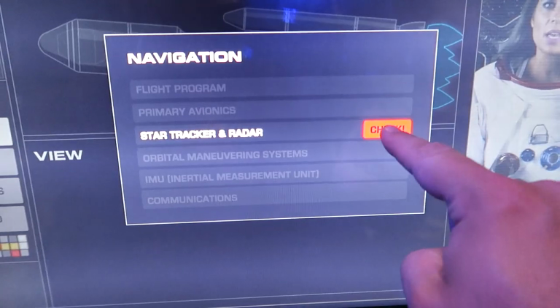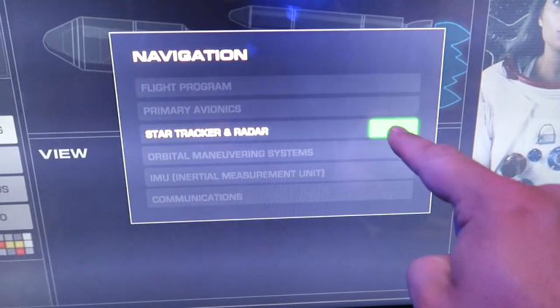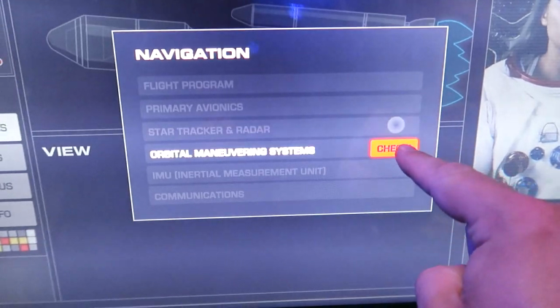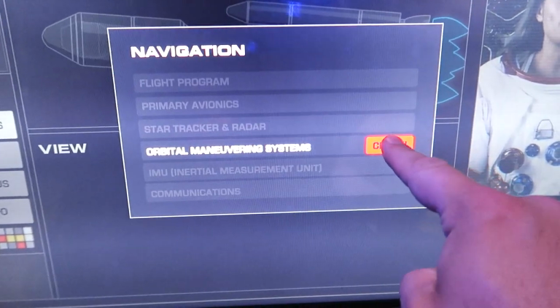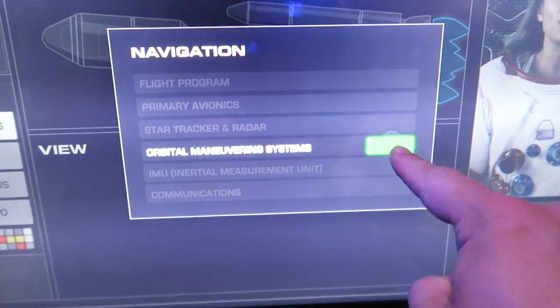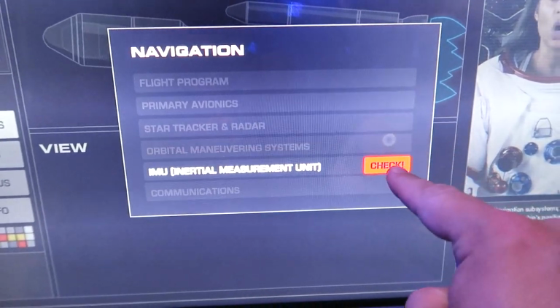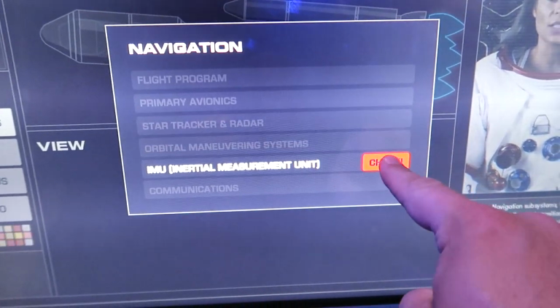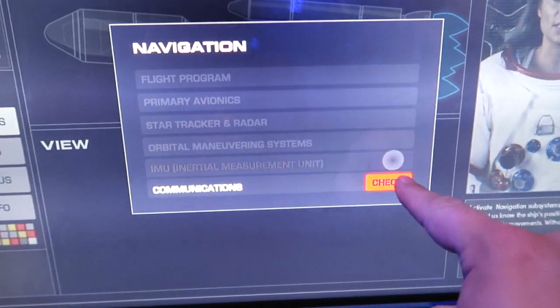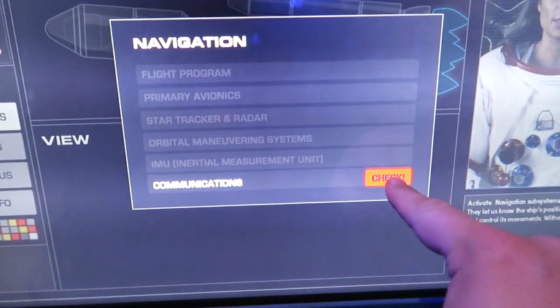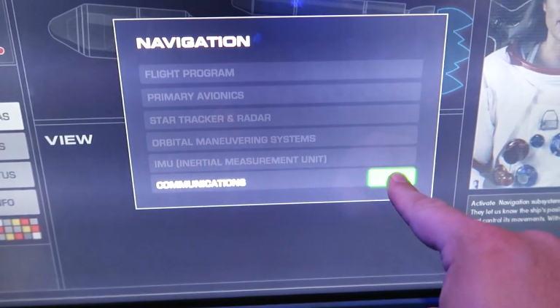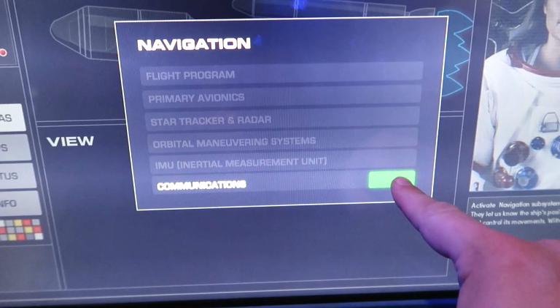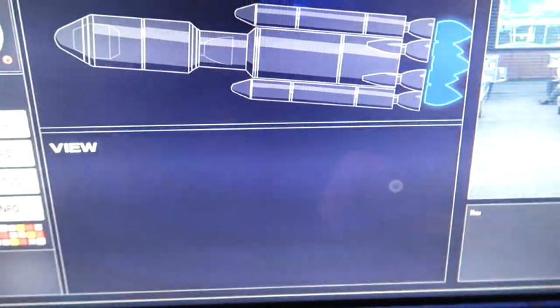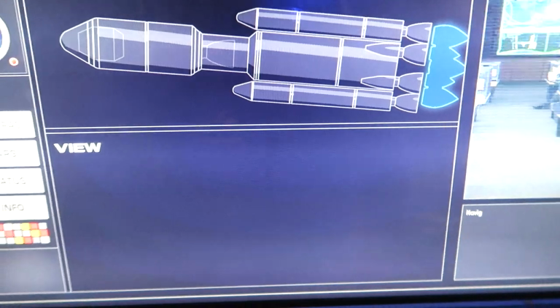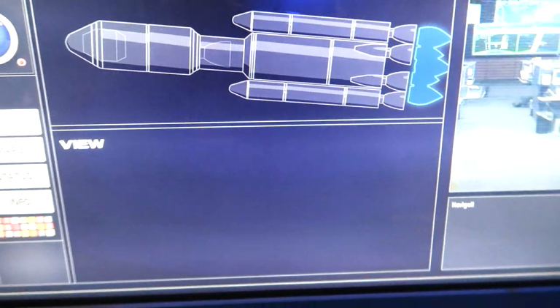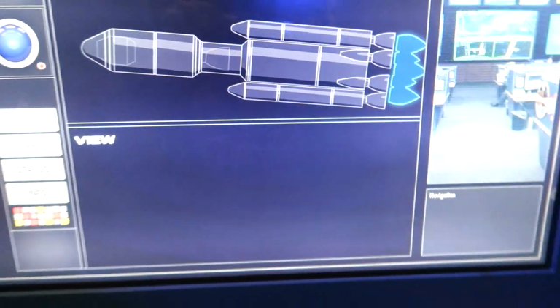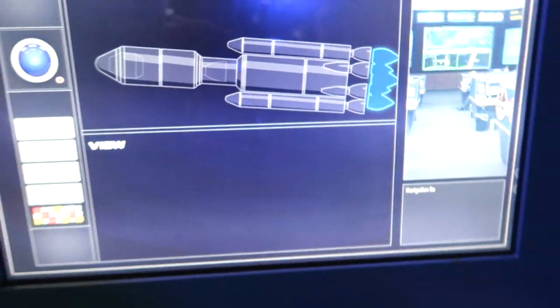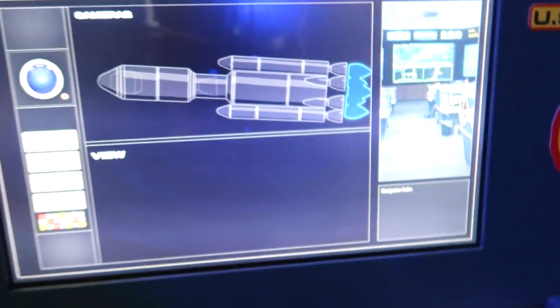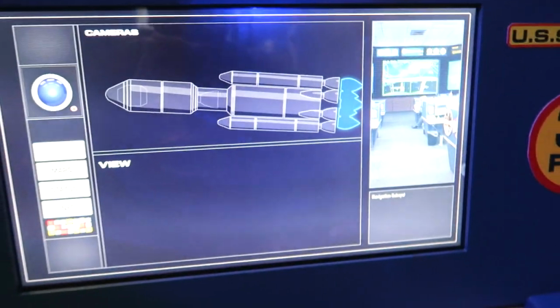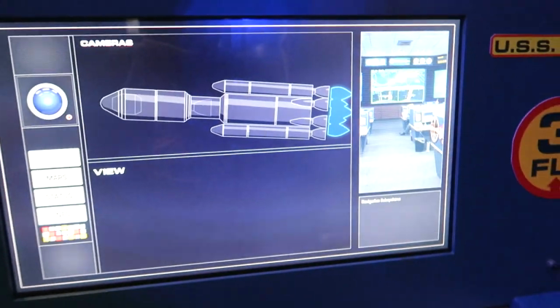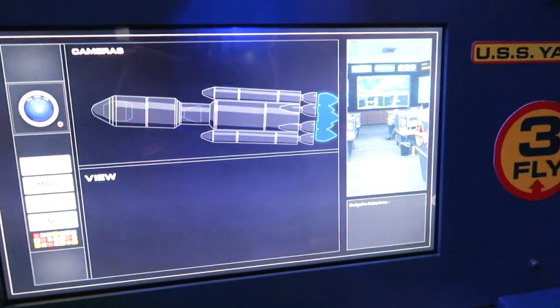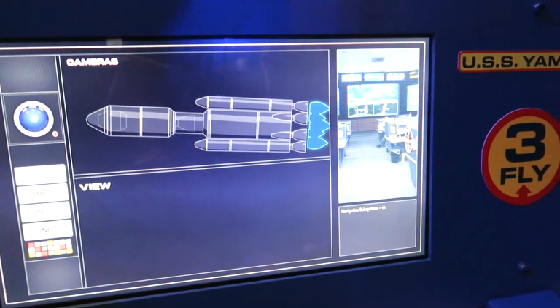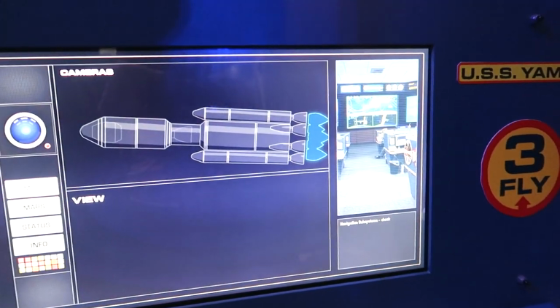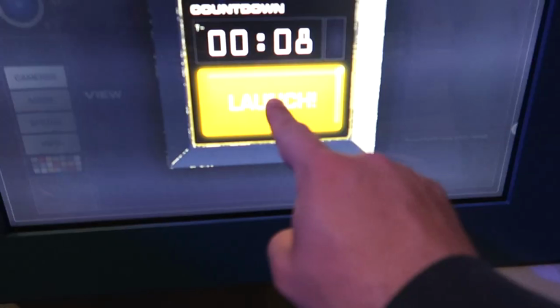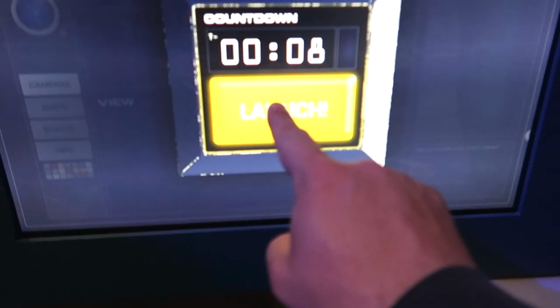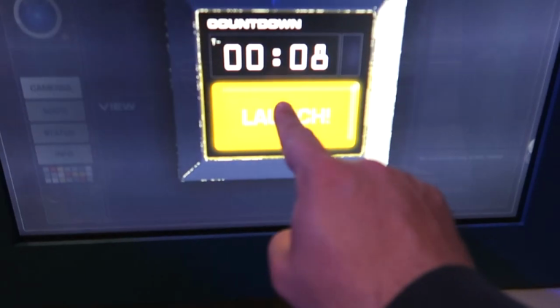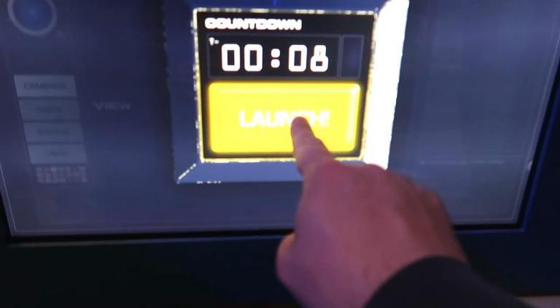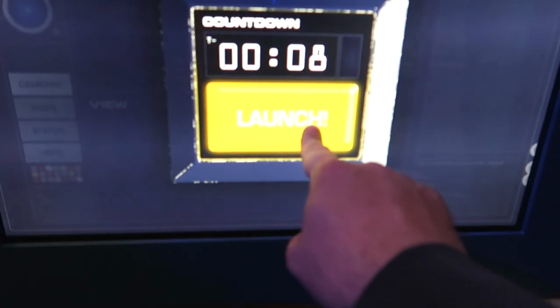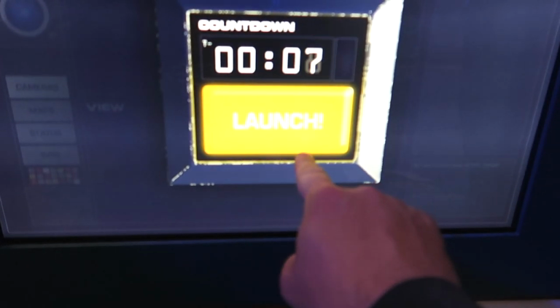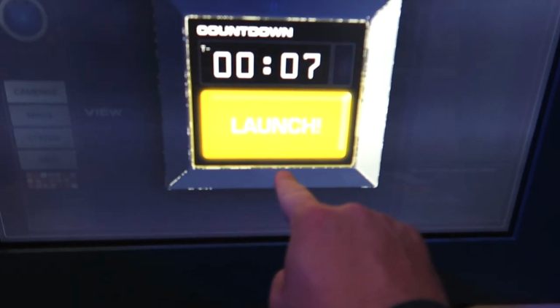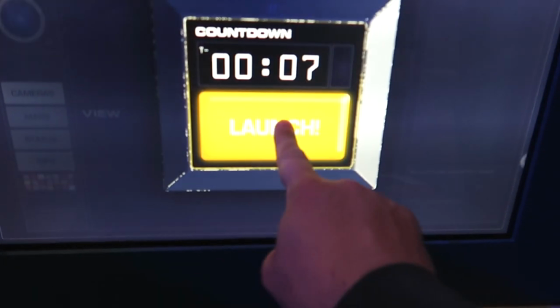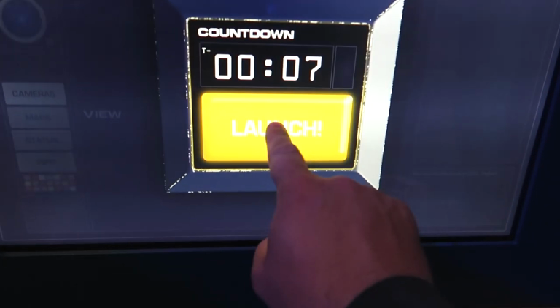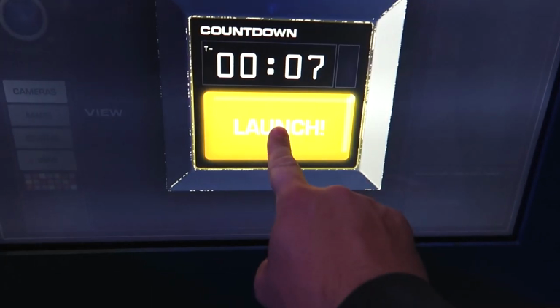Alright, when are we going to actually fly this thing? We're going to launch — launch!